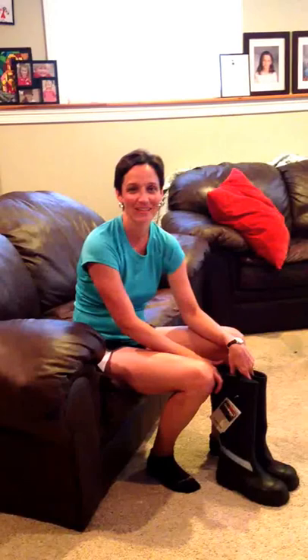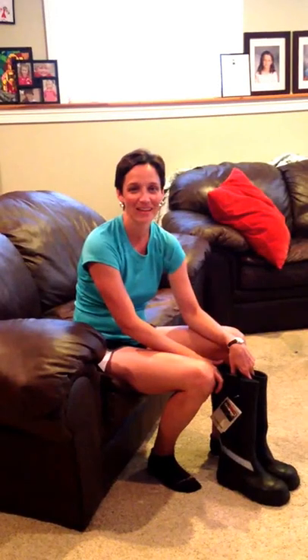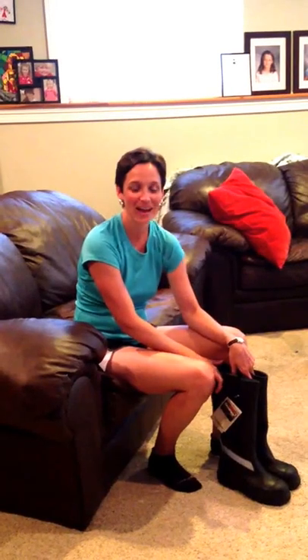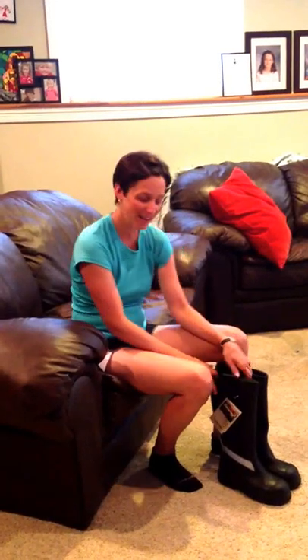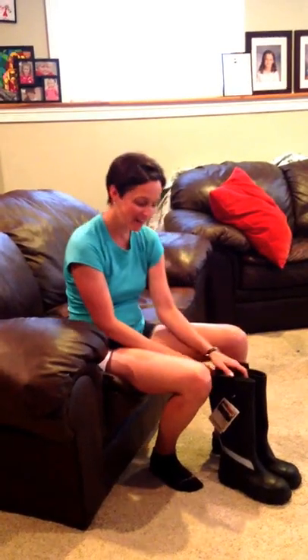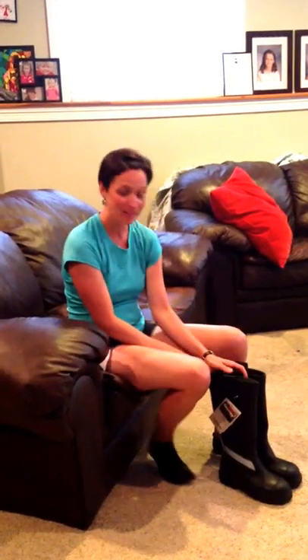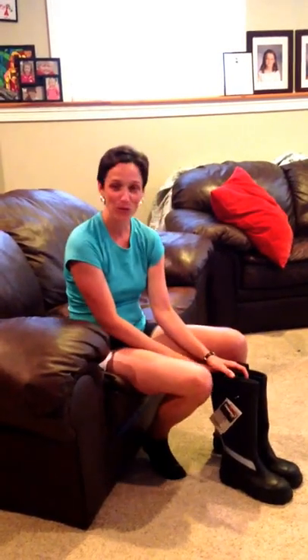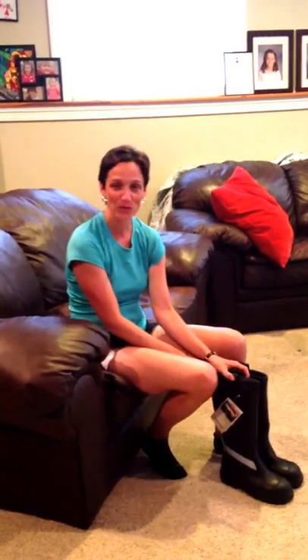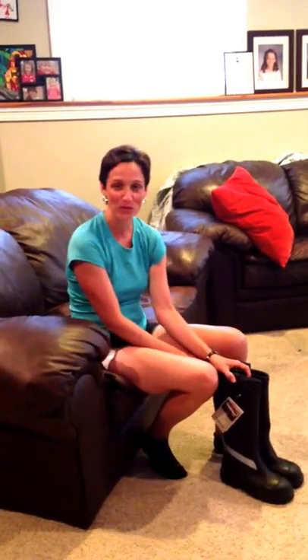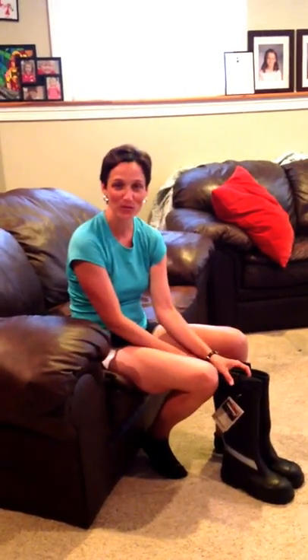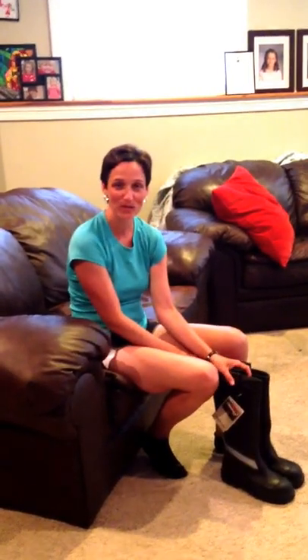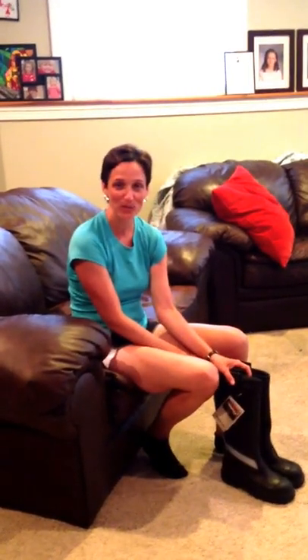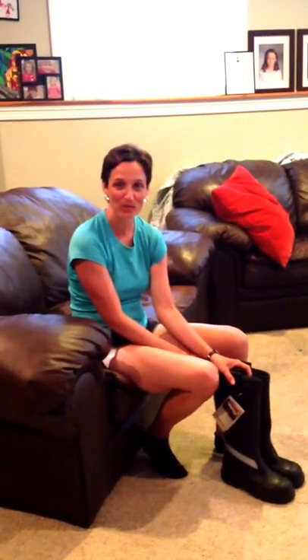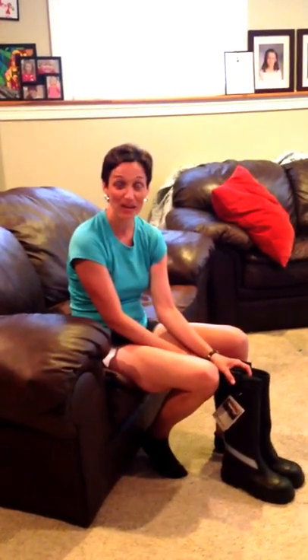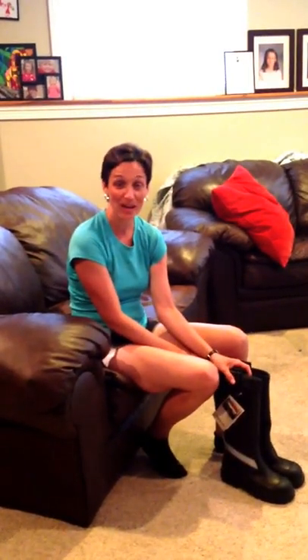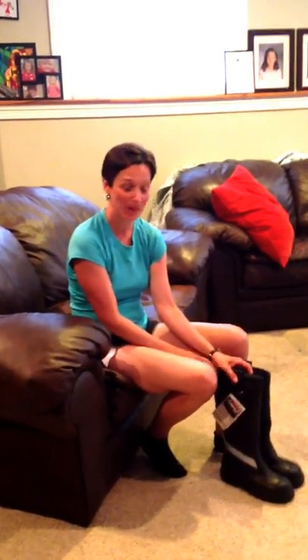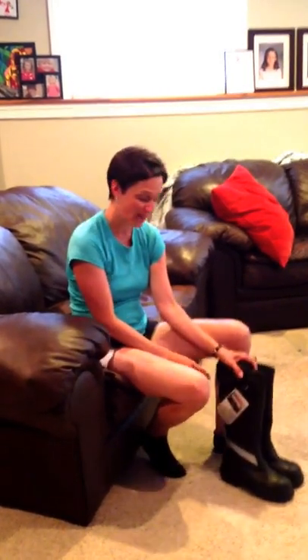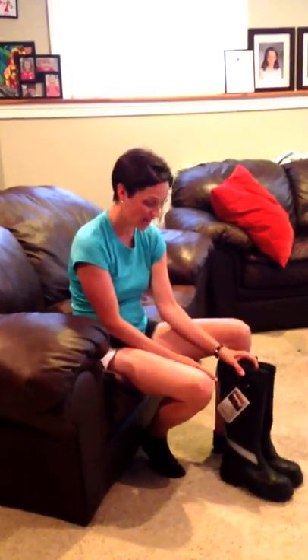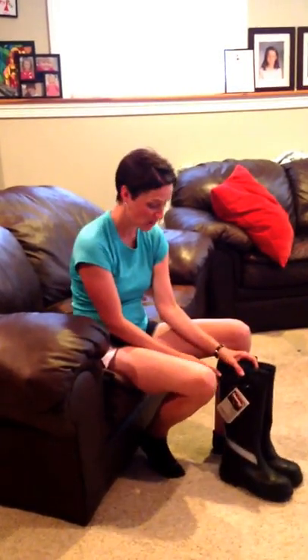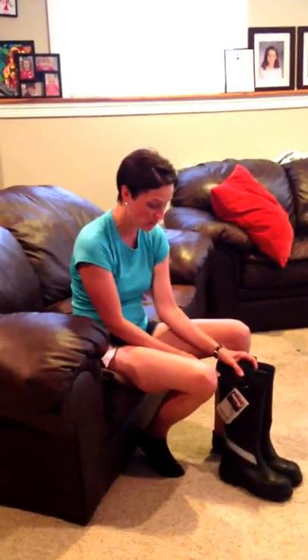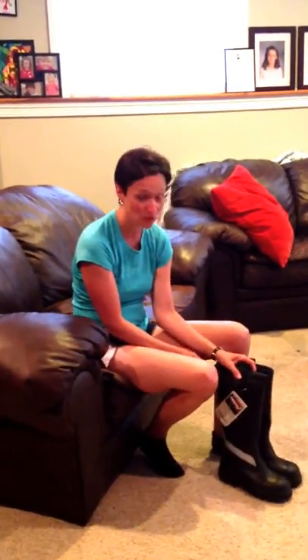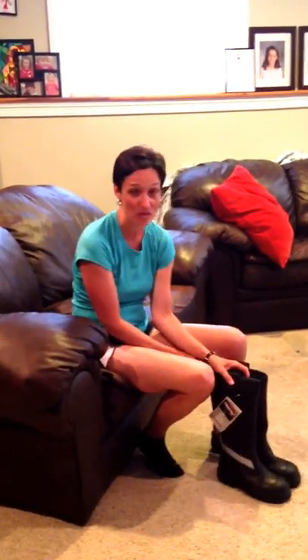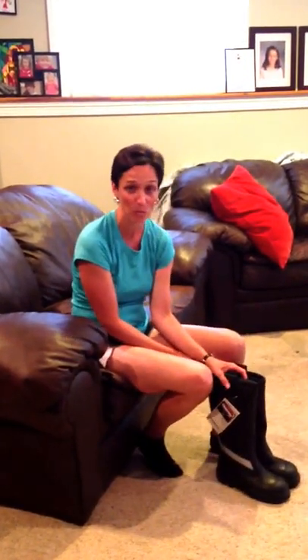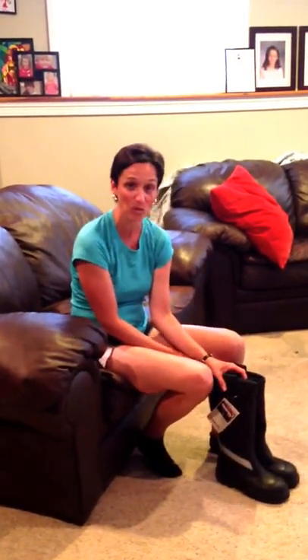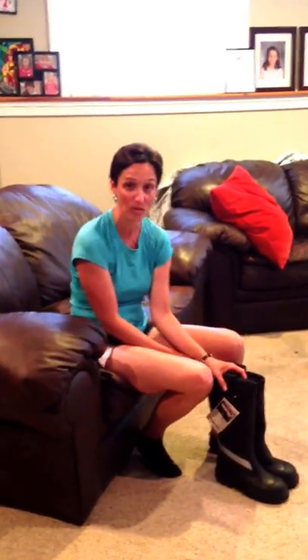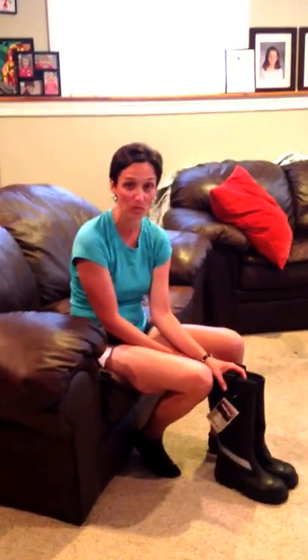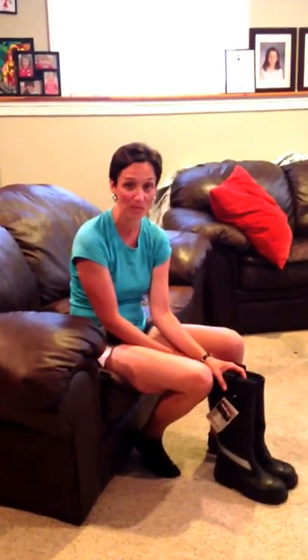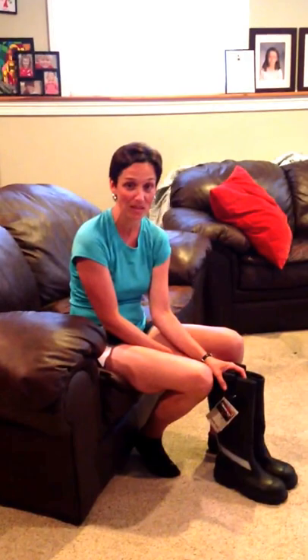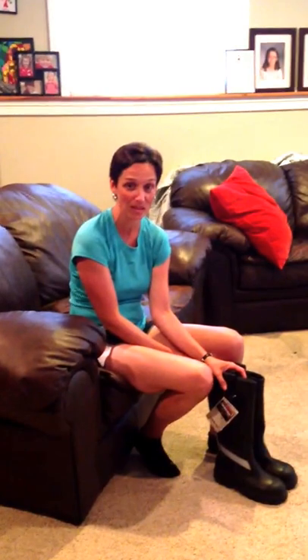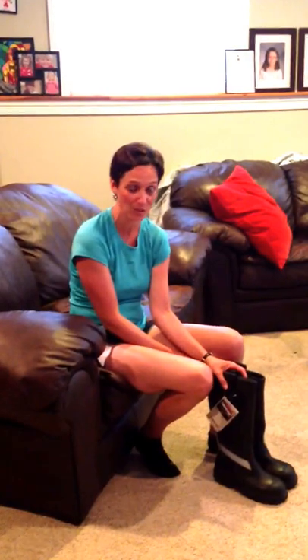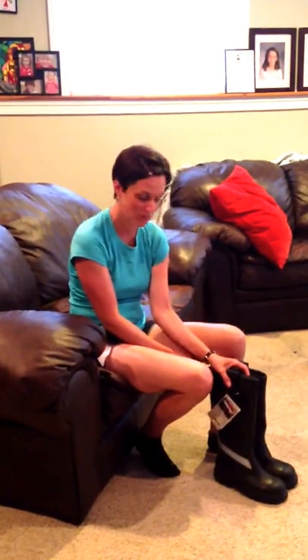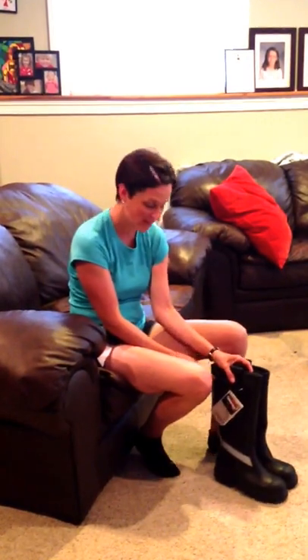Hi, it's Lori Mercer from firefighterwife.com and I just want to show you these boots that we've been selling on our website.